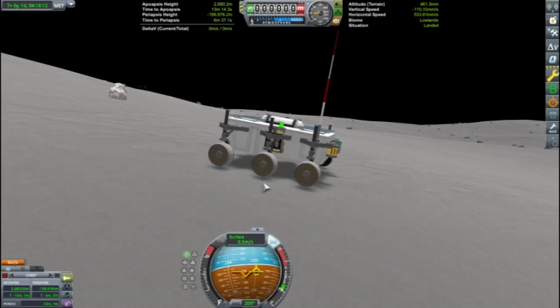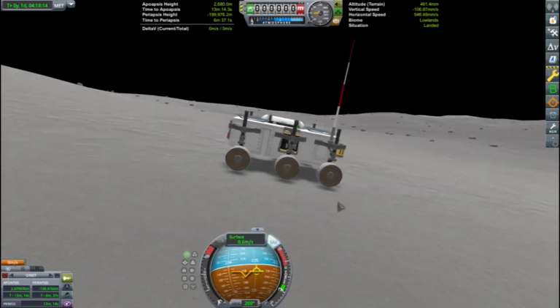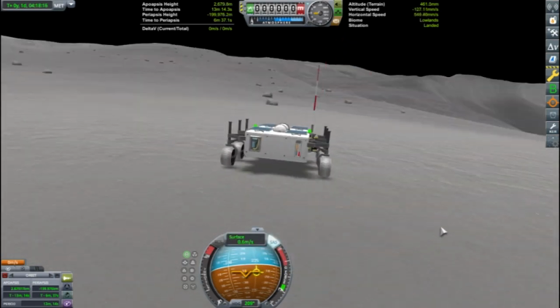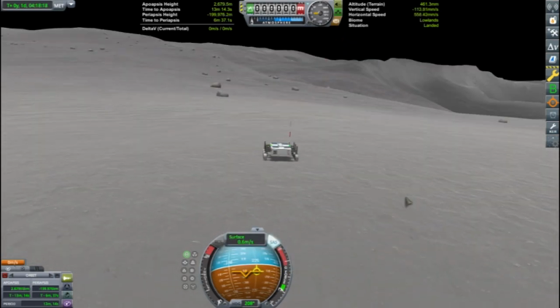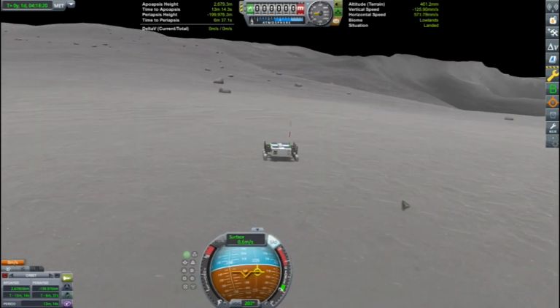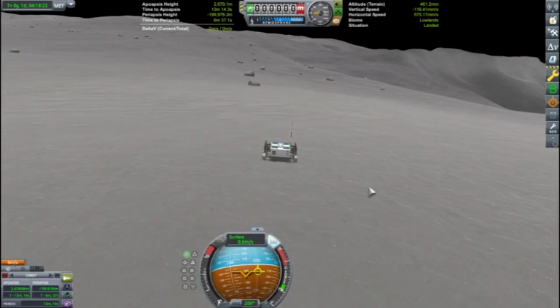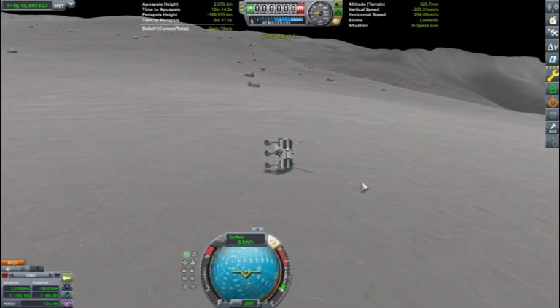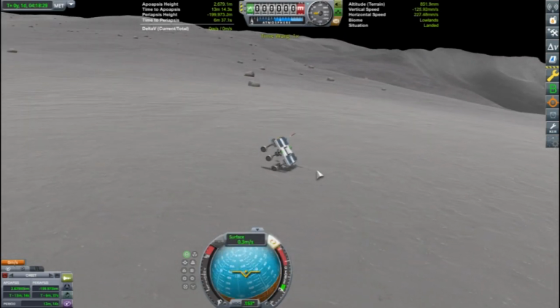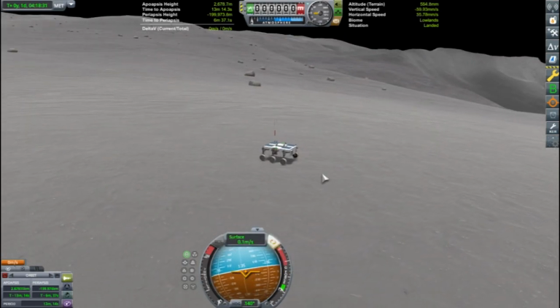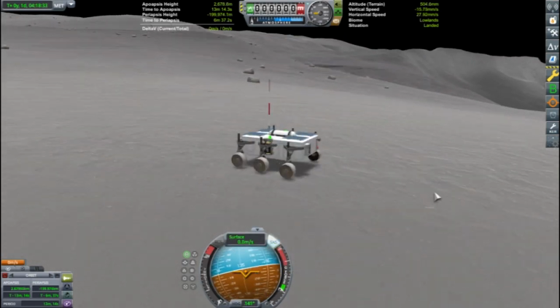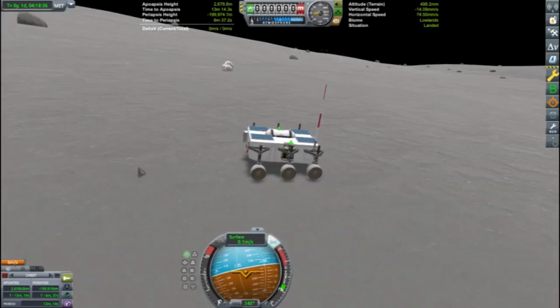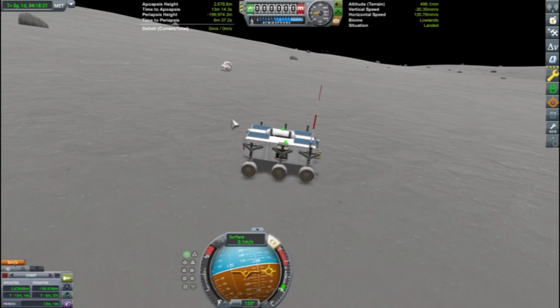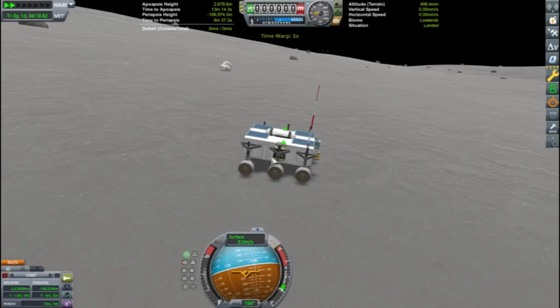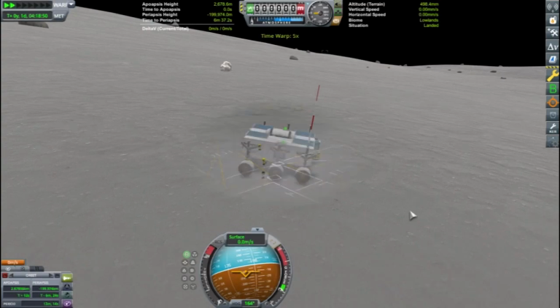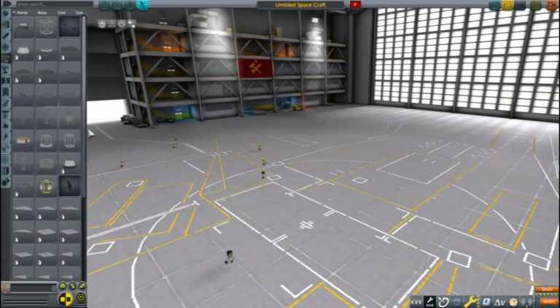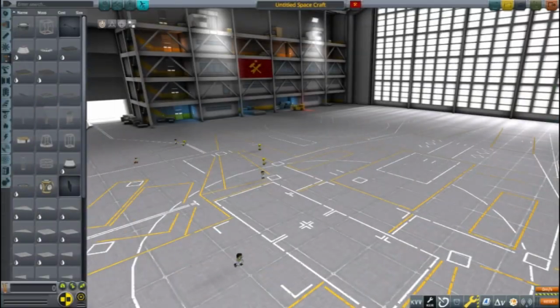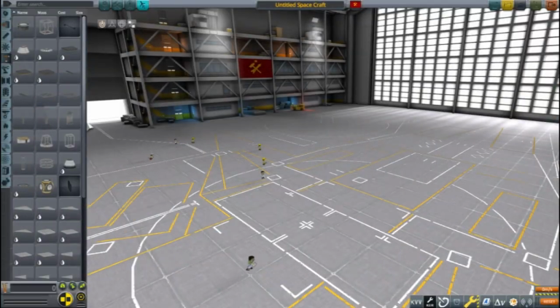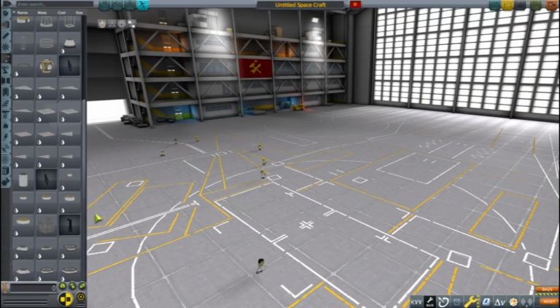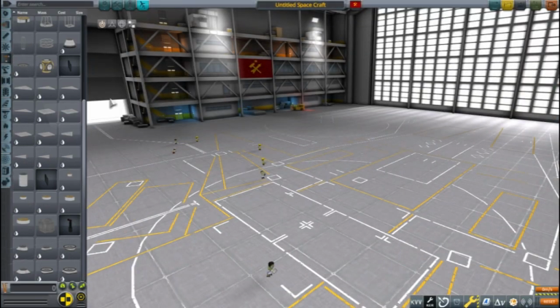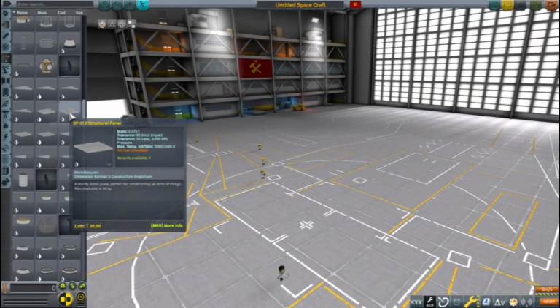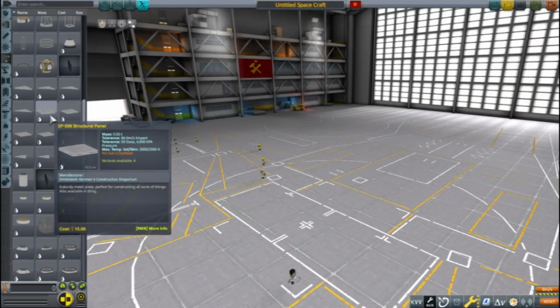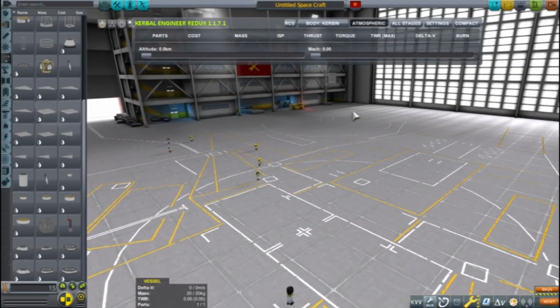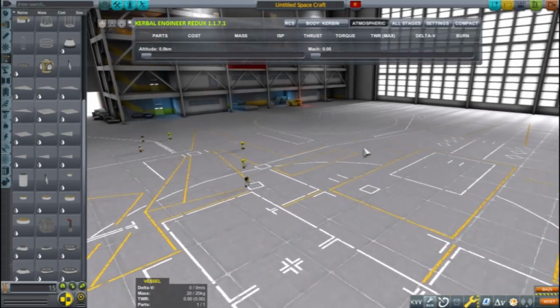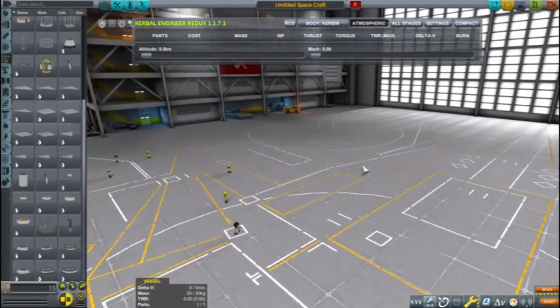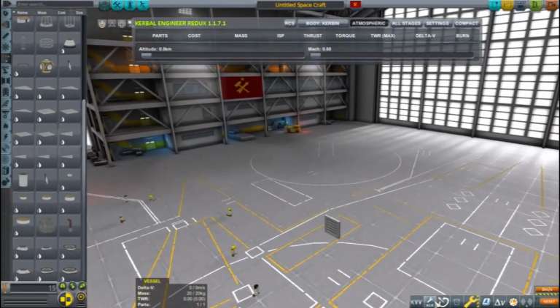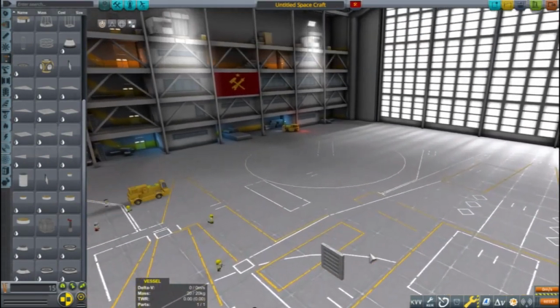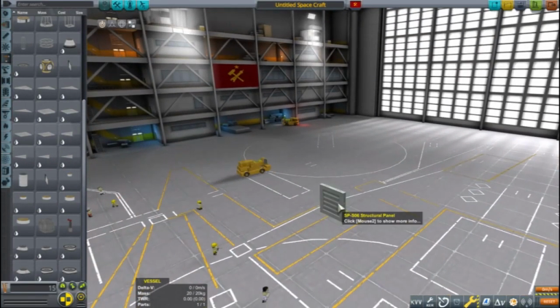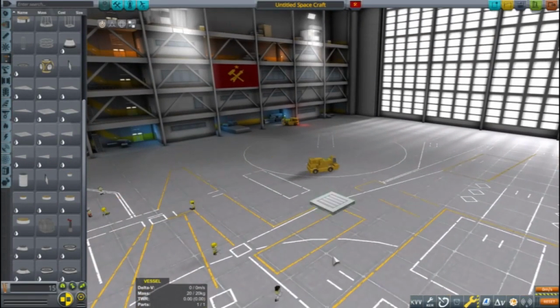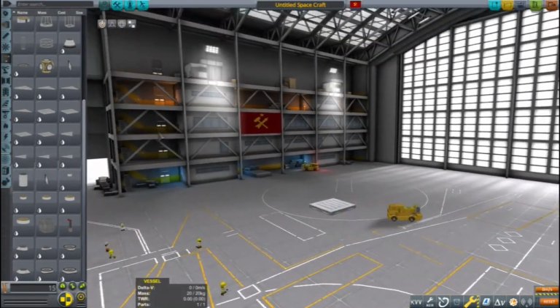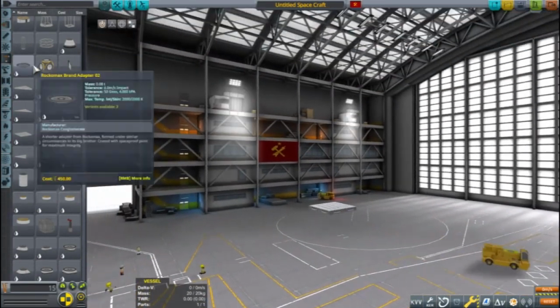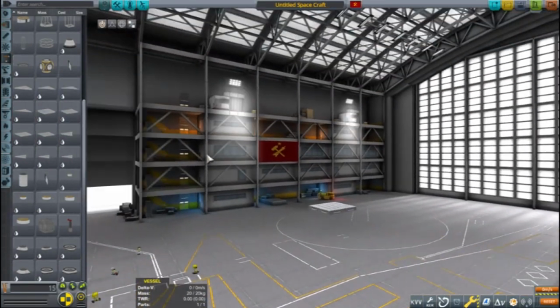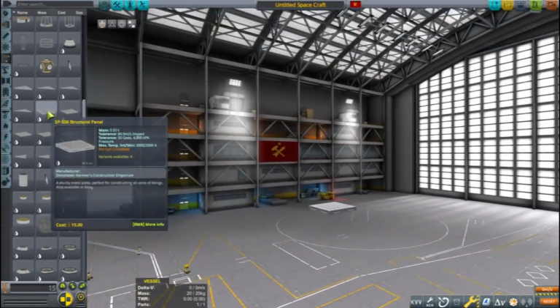Boy, this was really a pain. Back in the space plane hangar, I designed another rover.